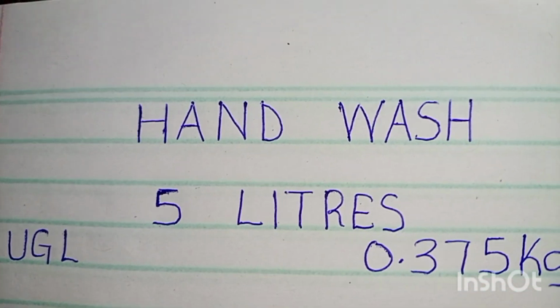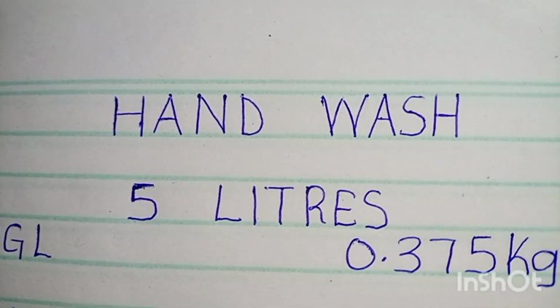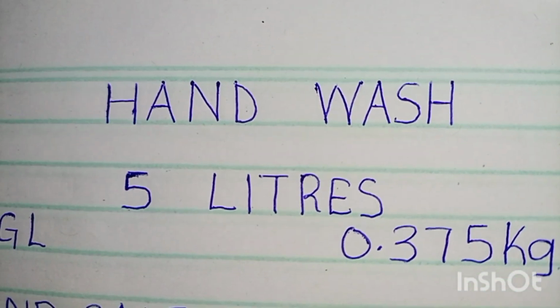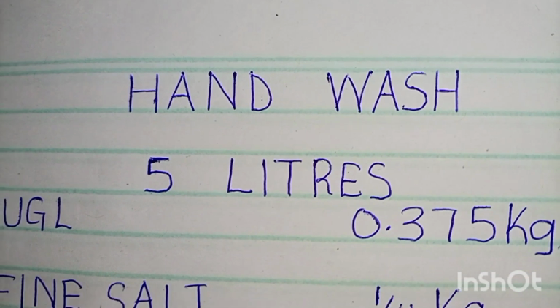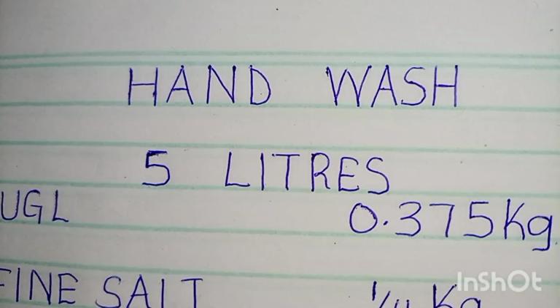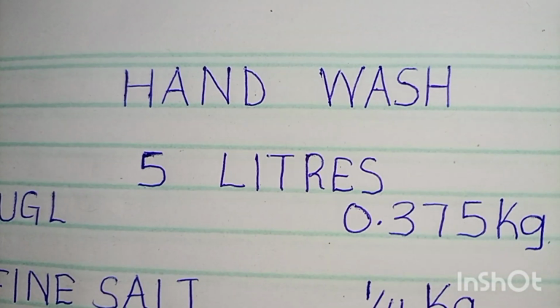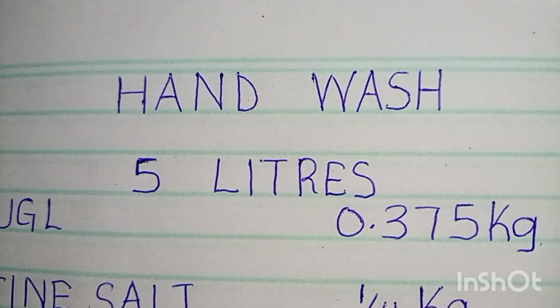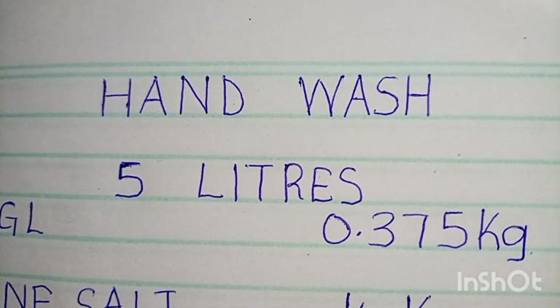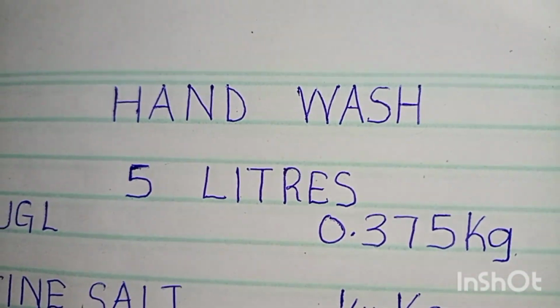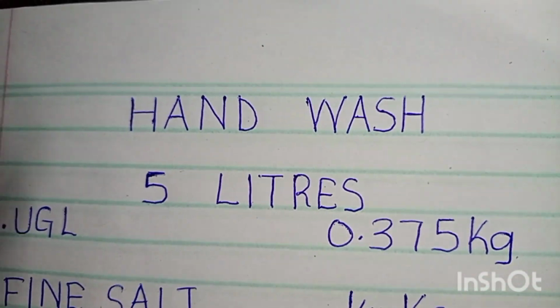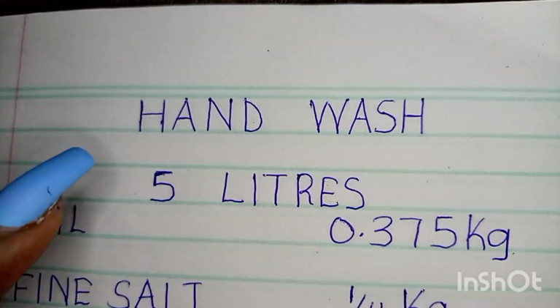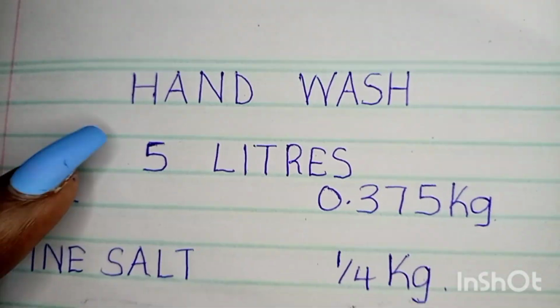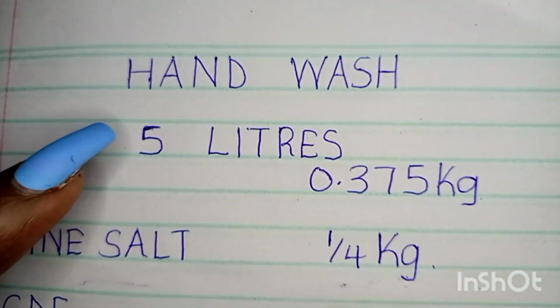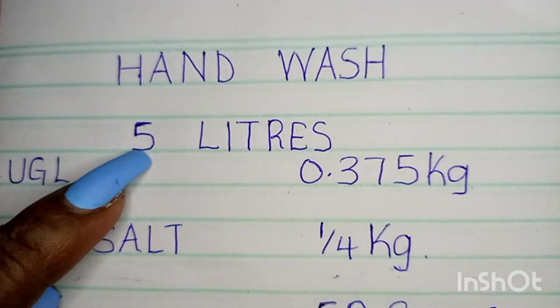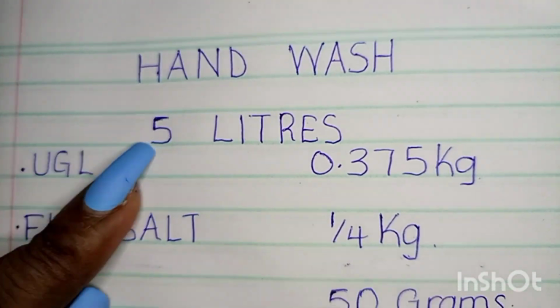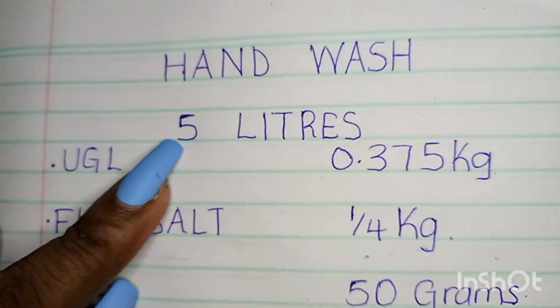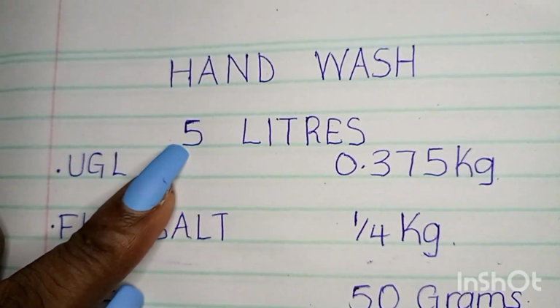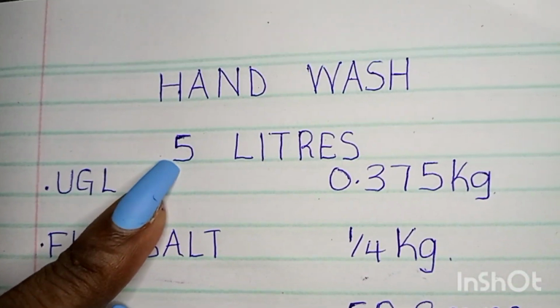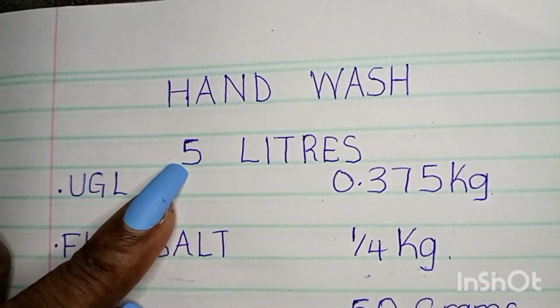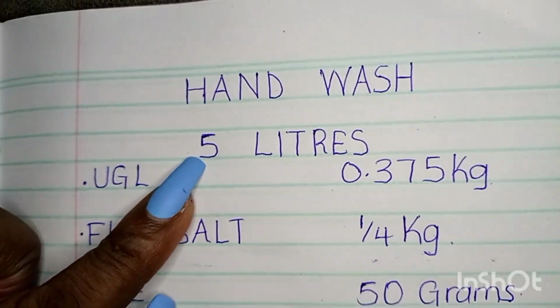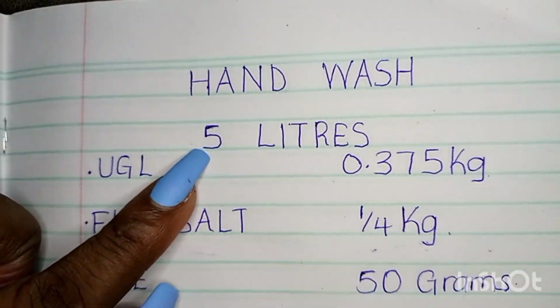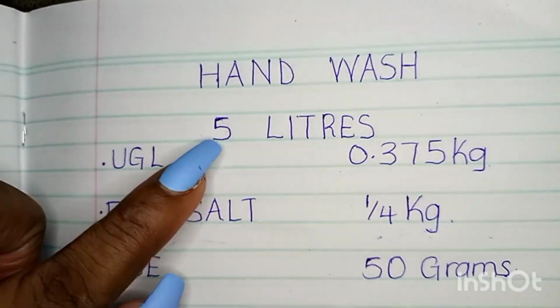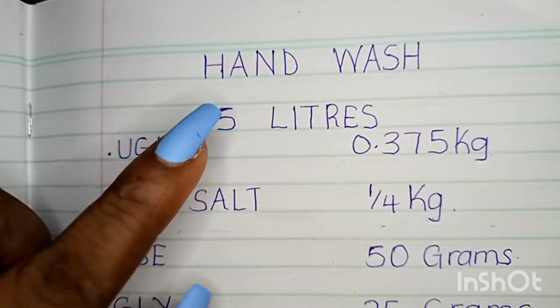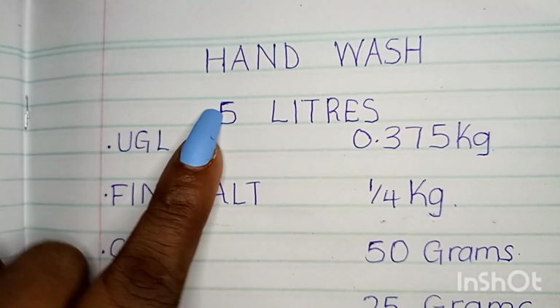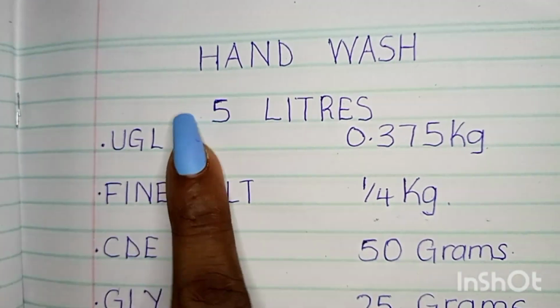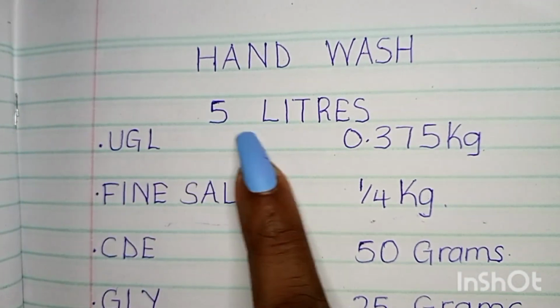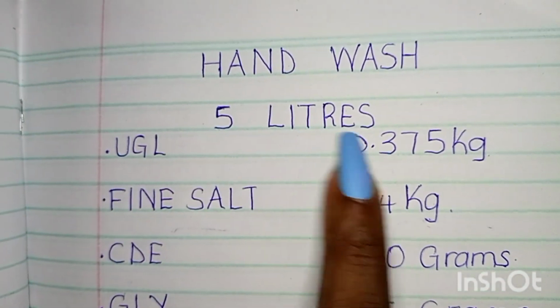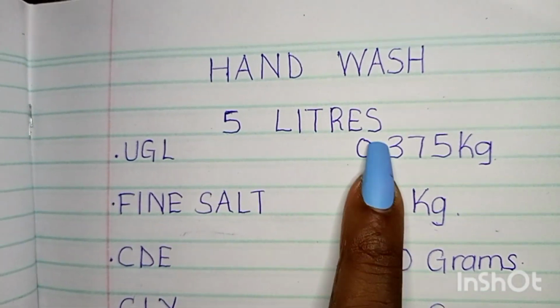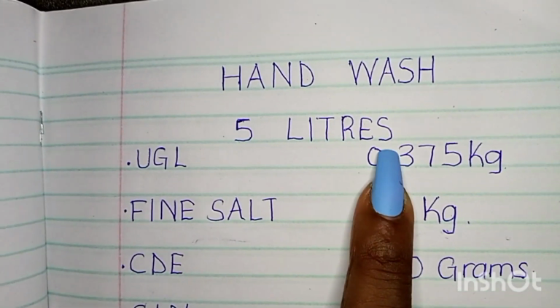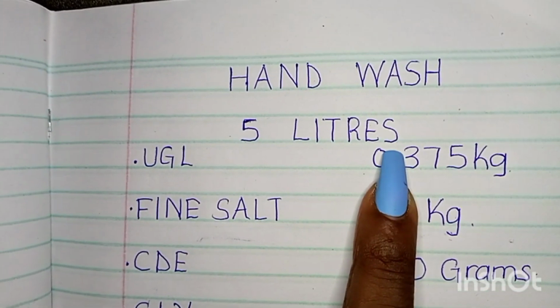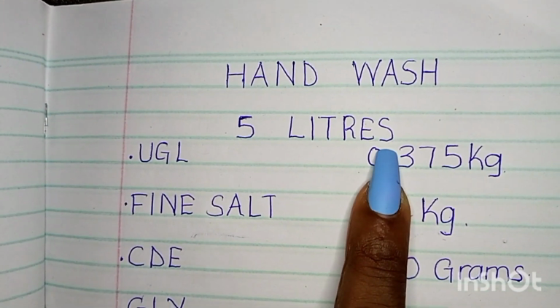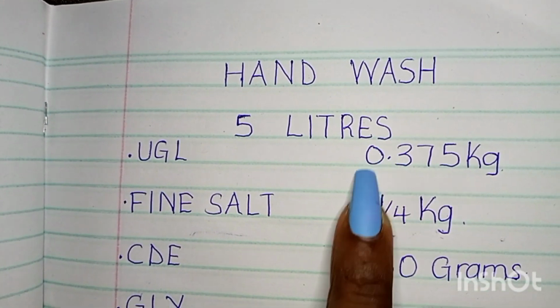So guys, here we have hand wash, and these are the quantities that you're going to need to make the 5 liters.